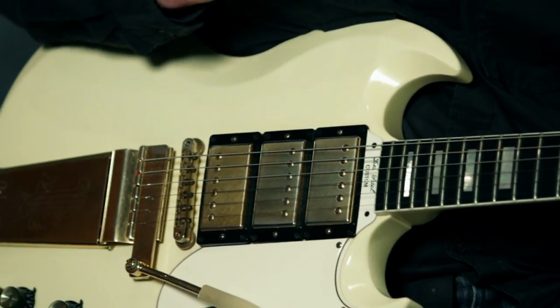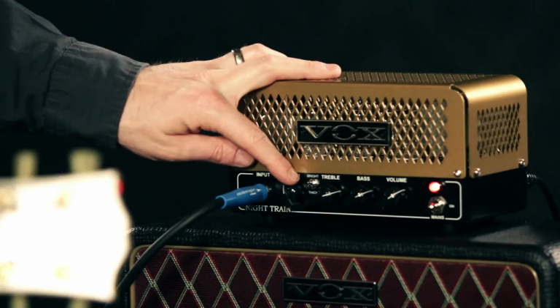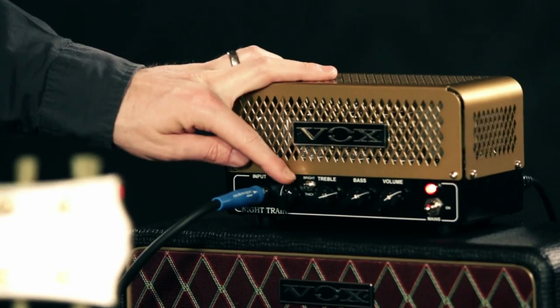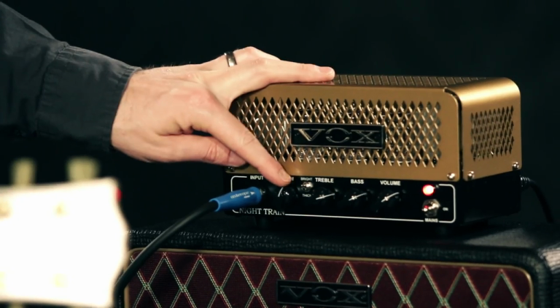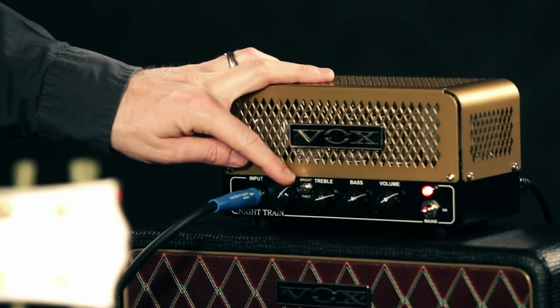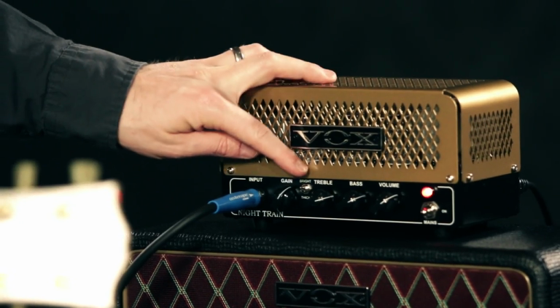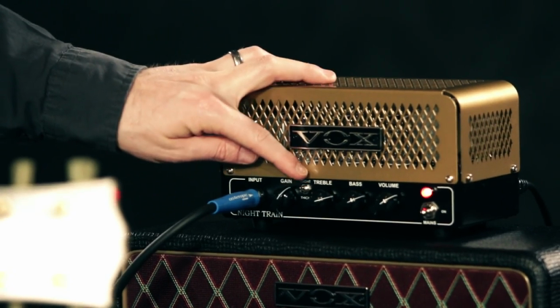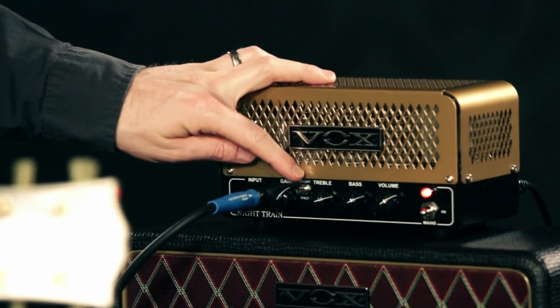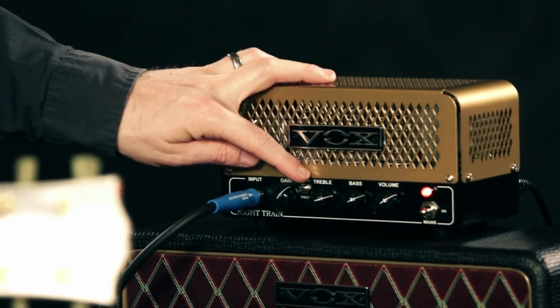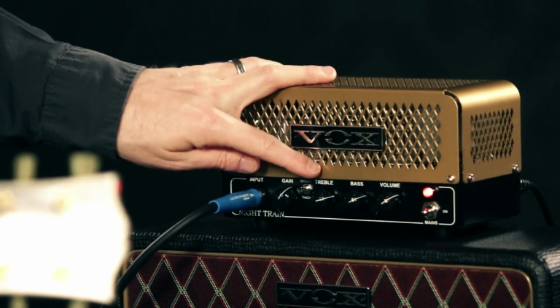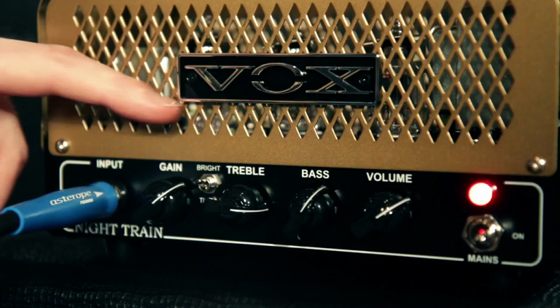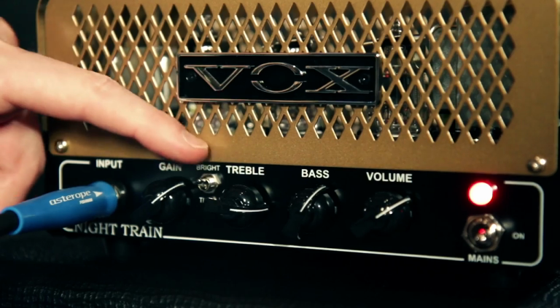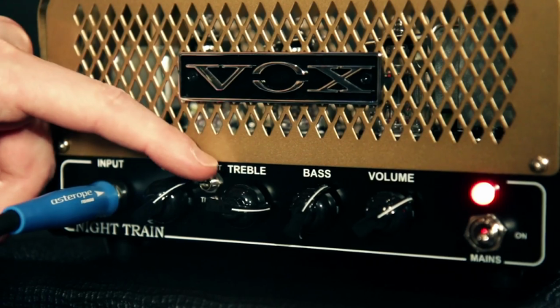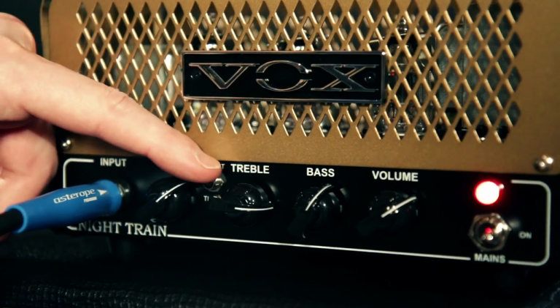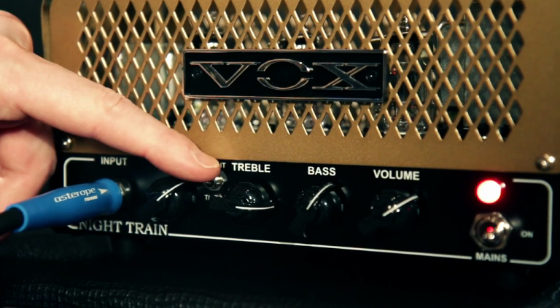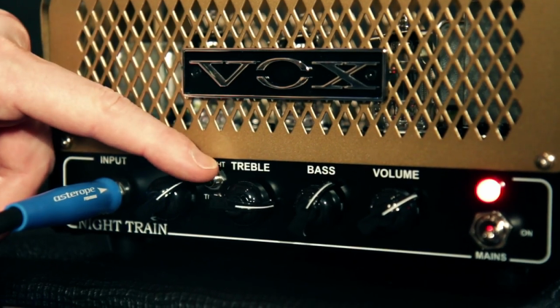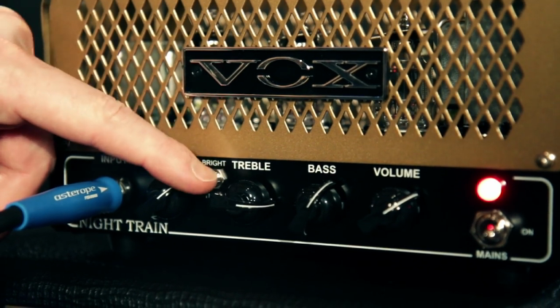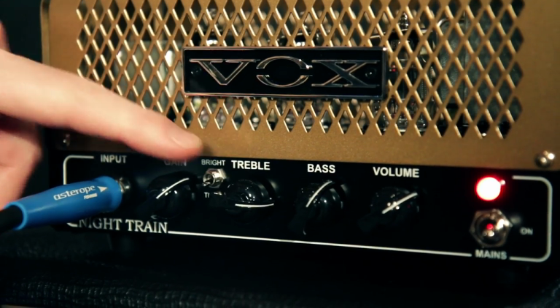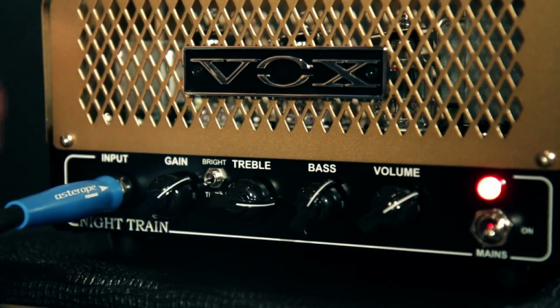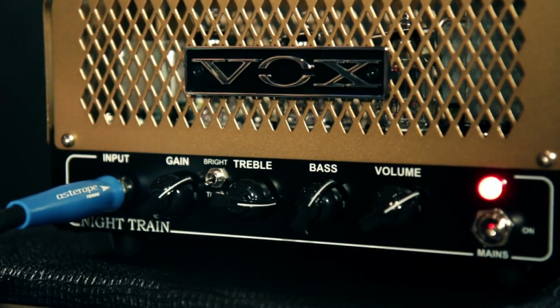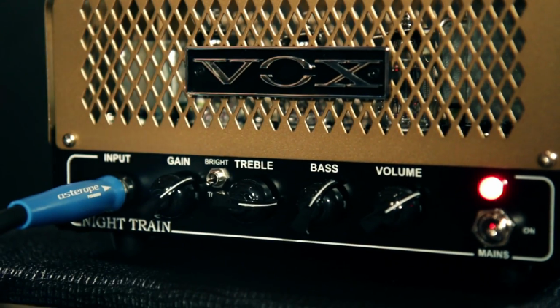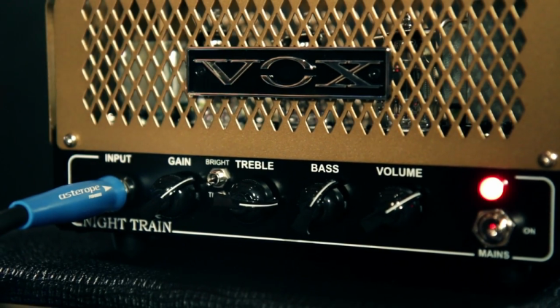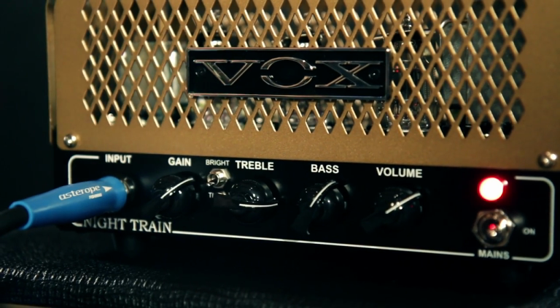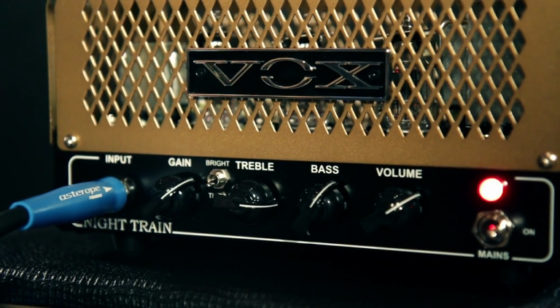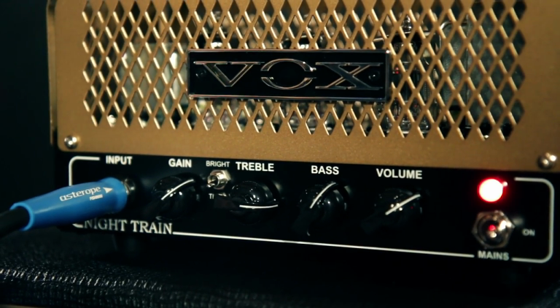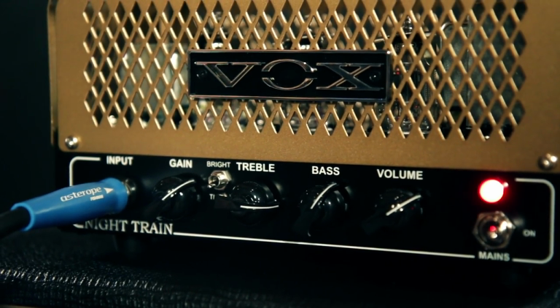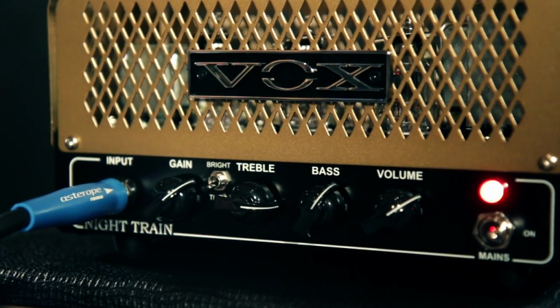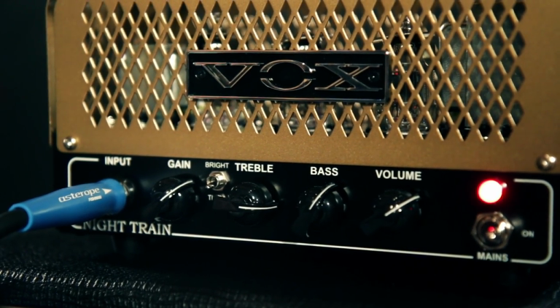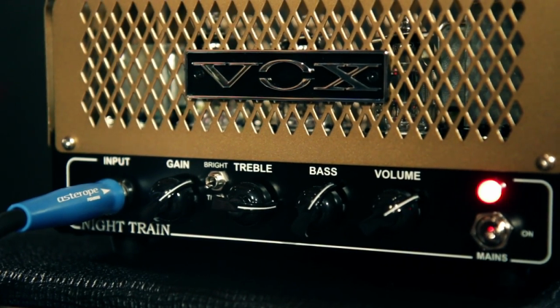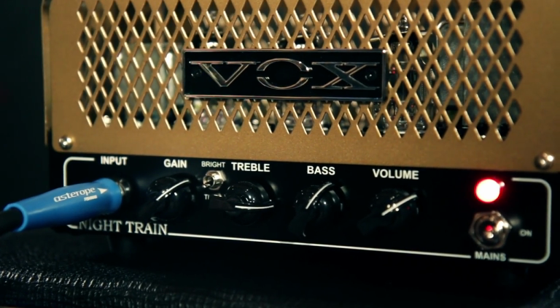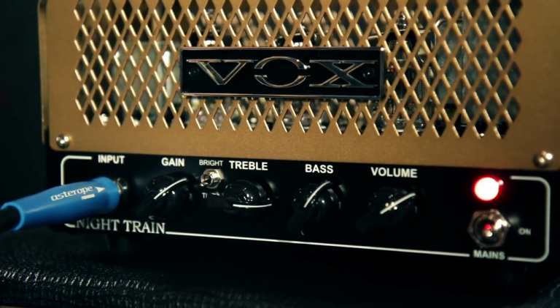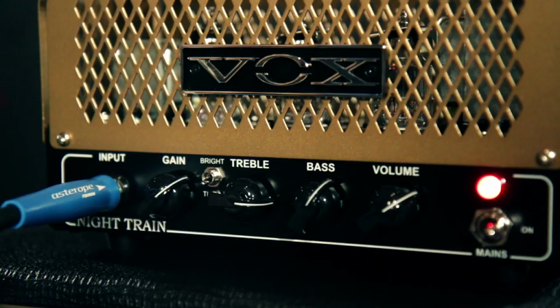When we bring up the gain a little bit more and flip that switch to thick, you're gonna really hear the grit come out of this amp.